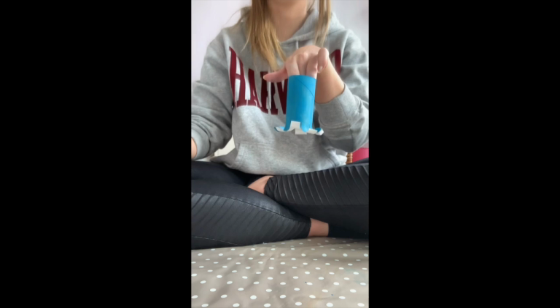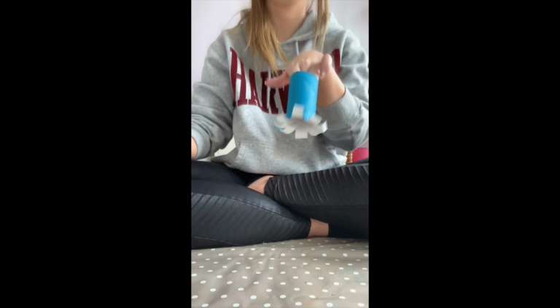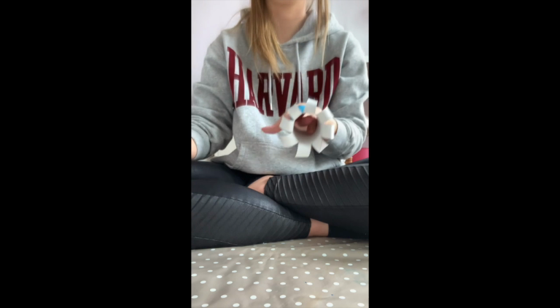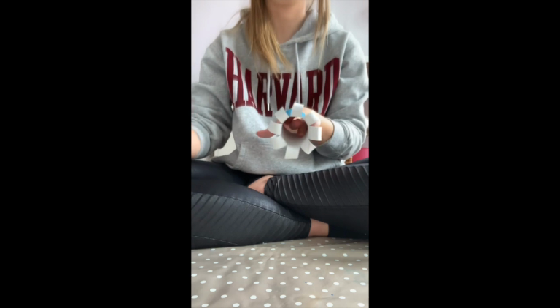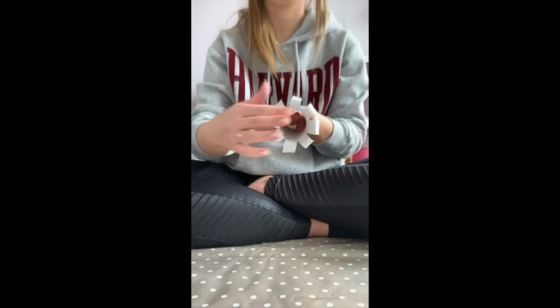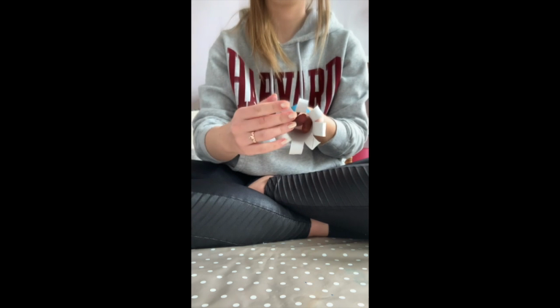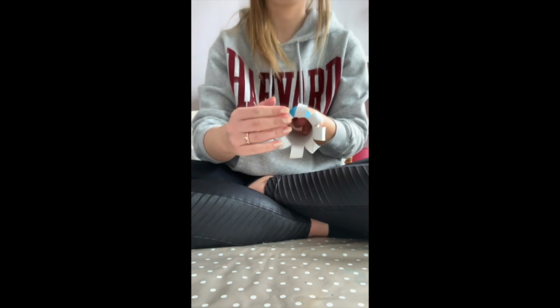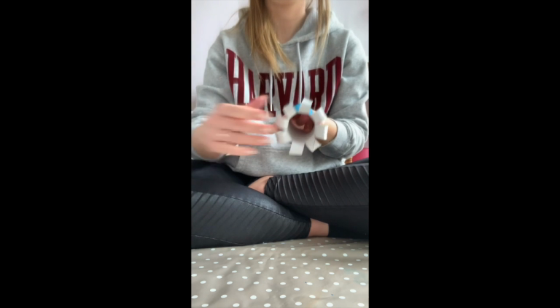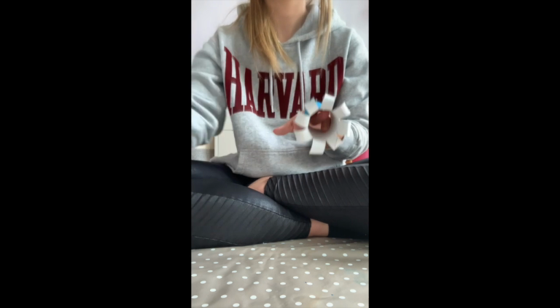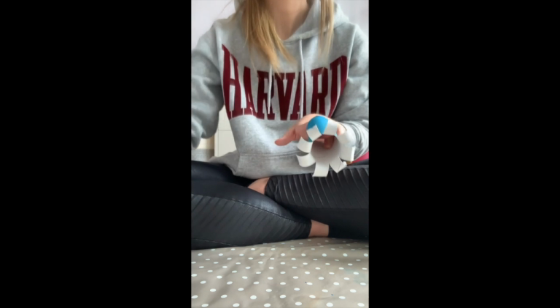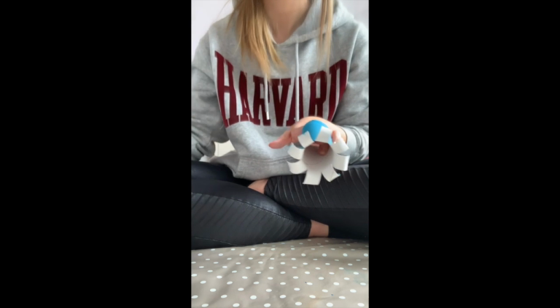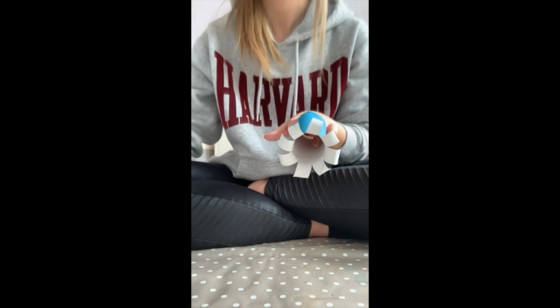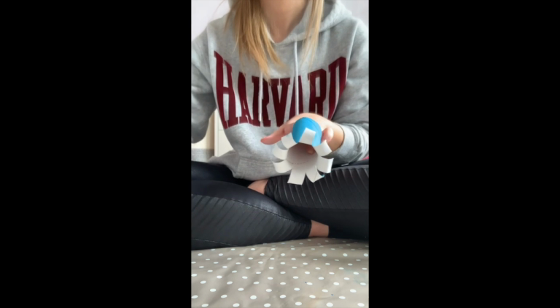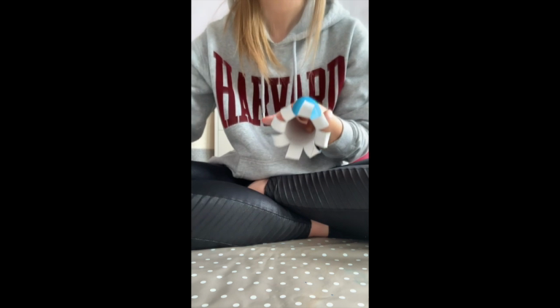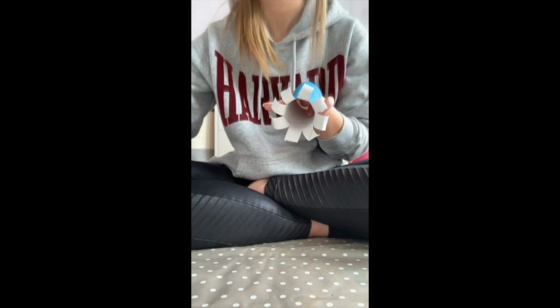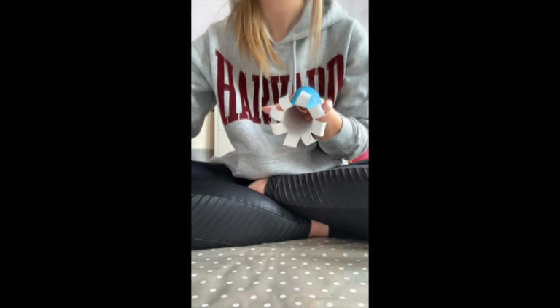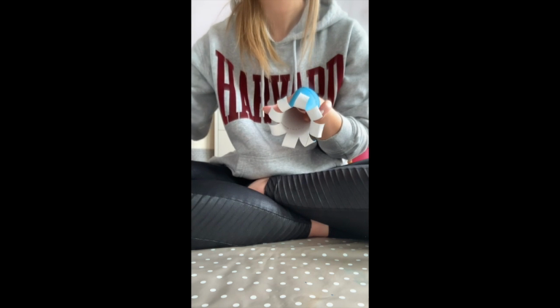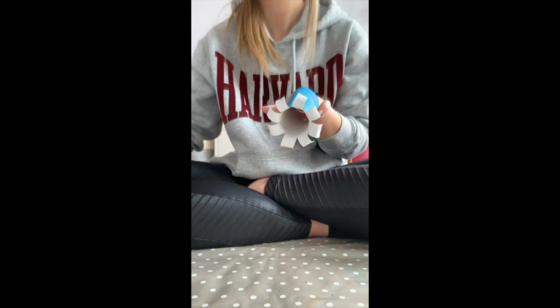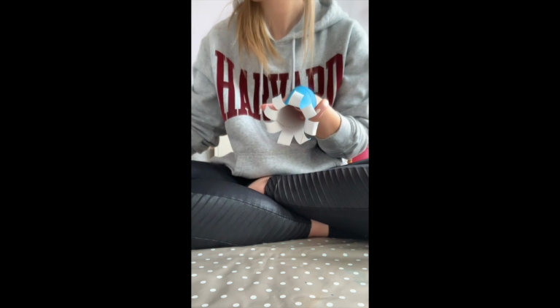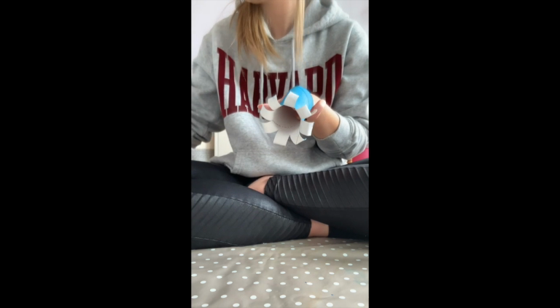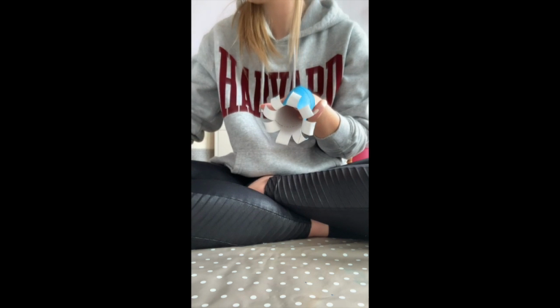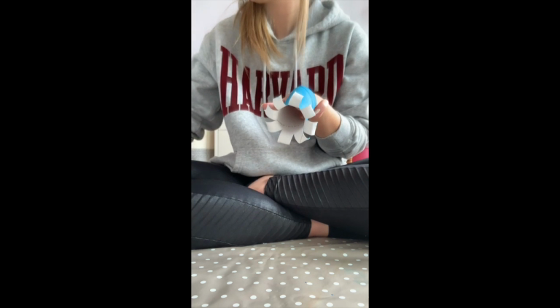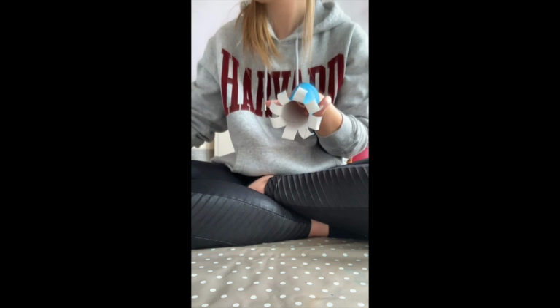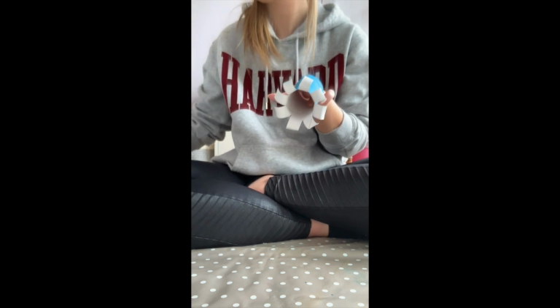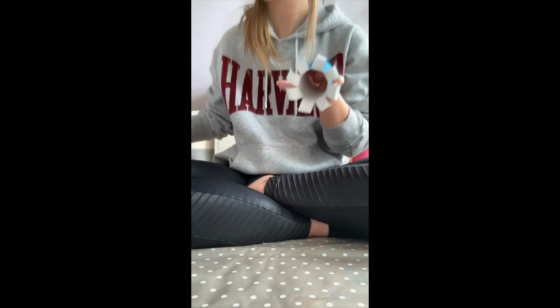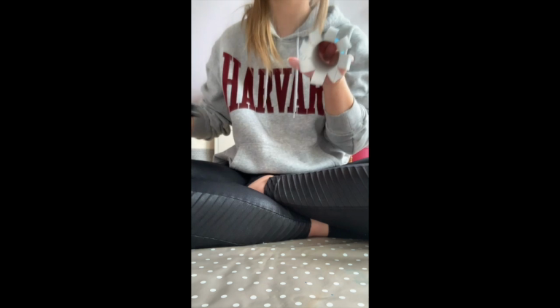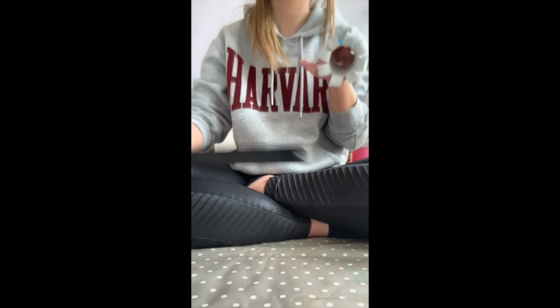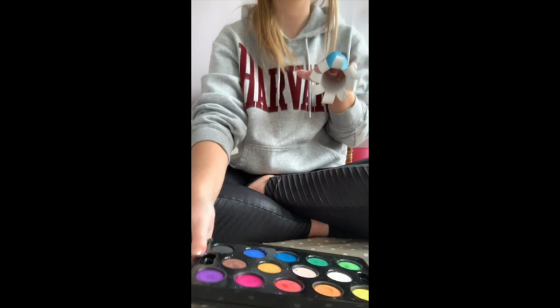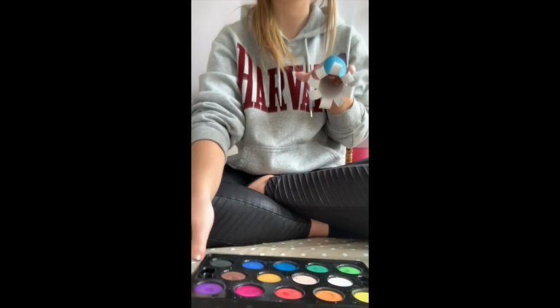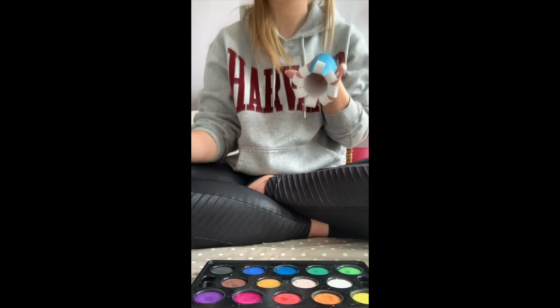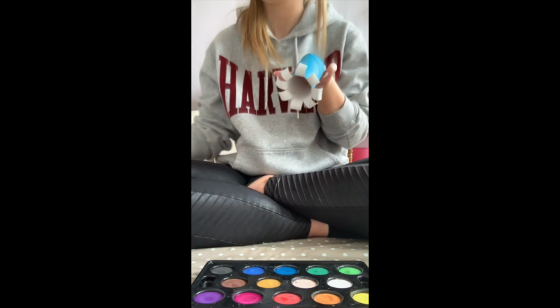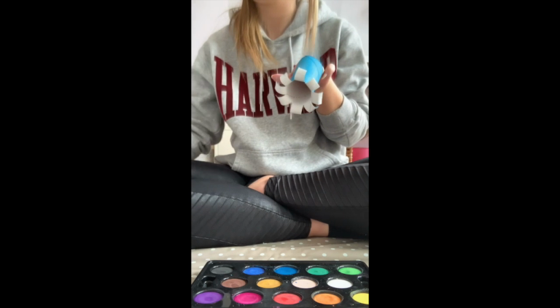Now for the bottom of the tentacles, I'm going to get my paint palette again and I am just going to paint them in purple.